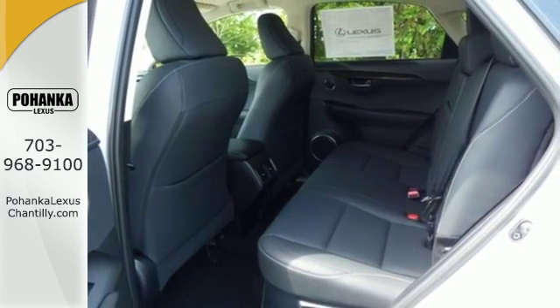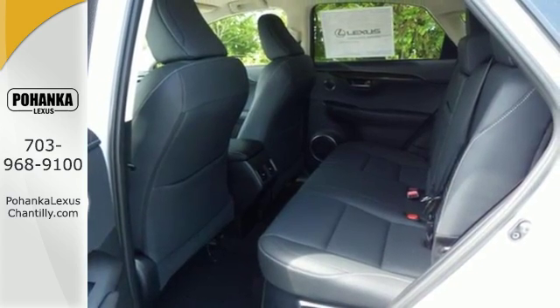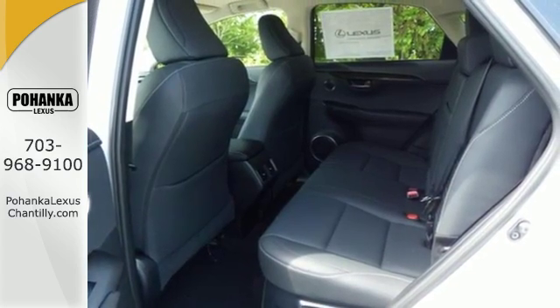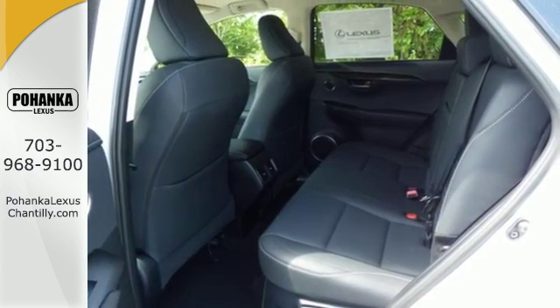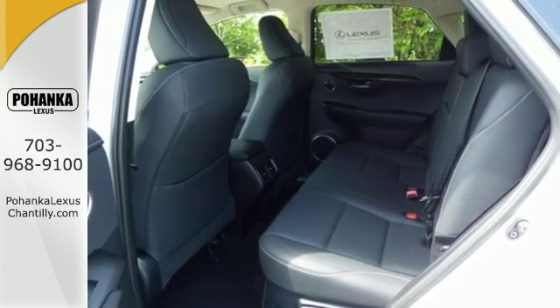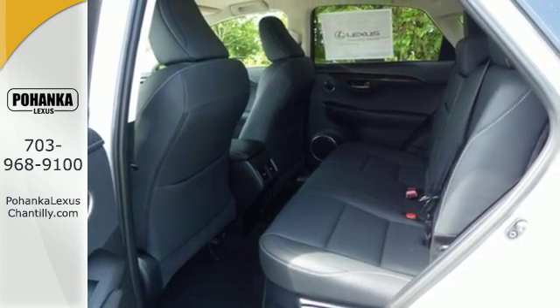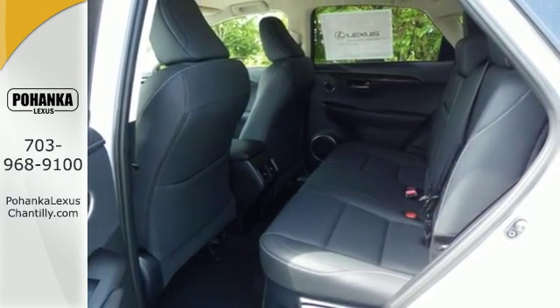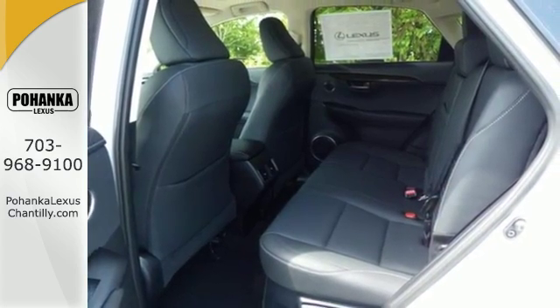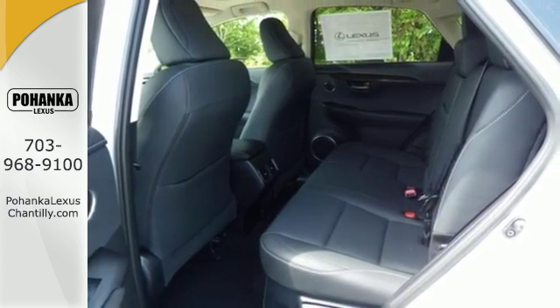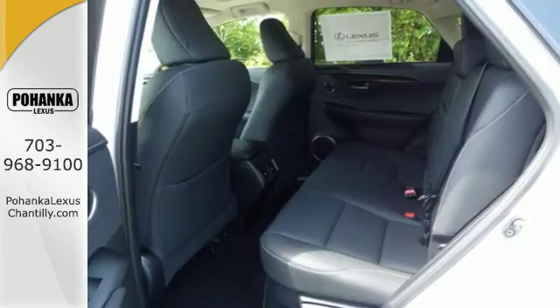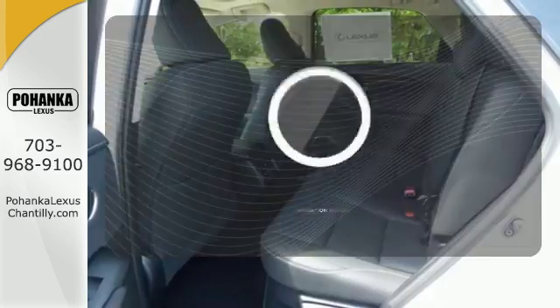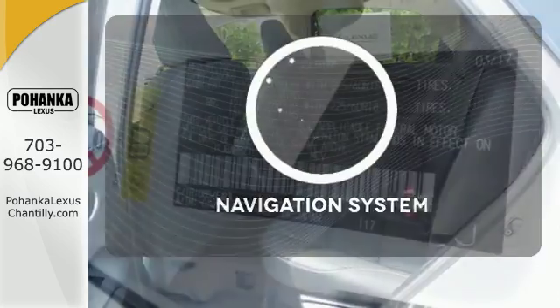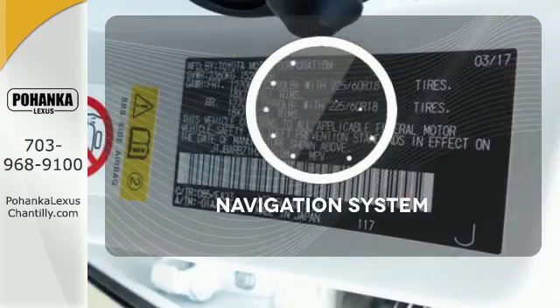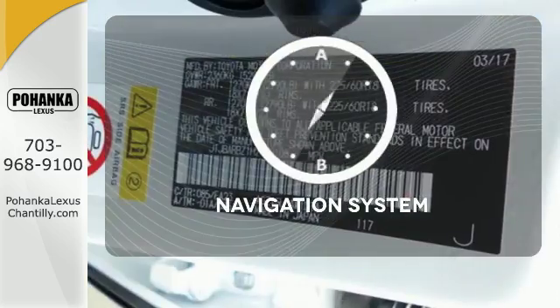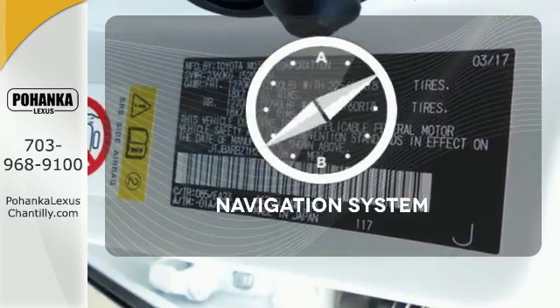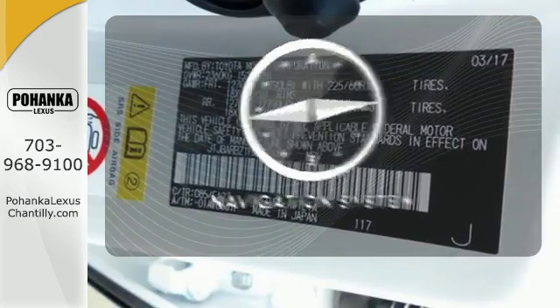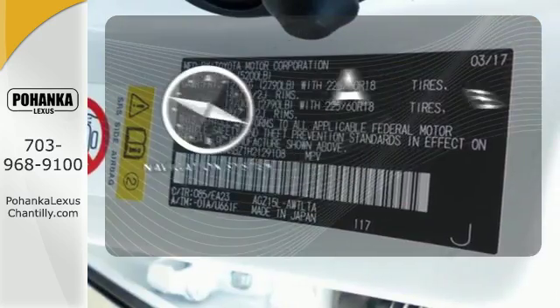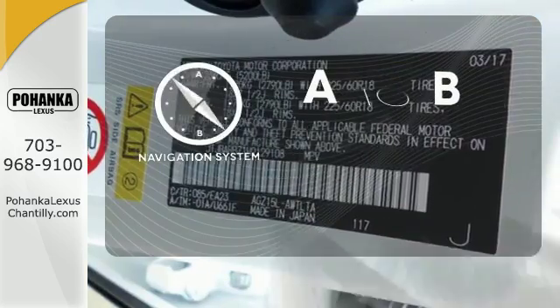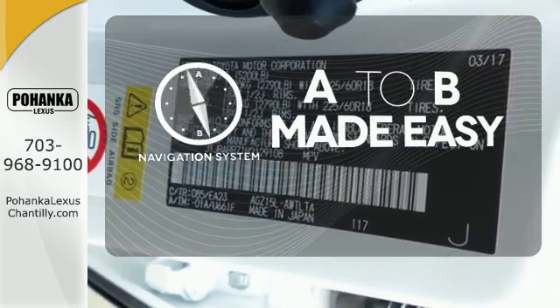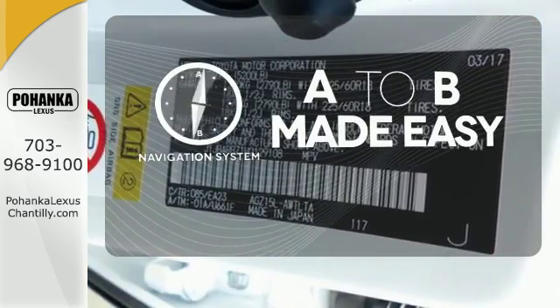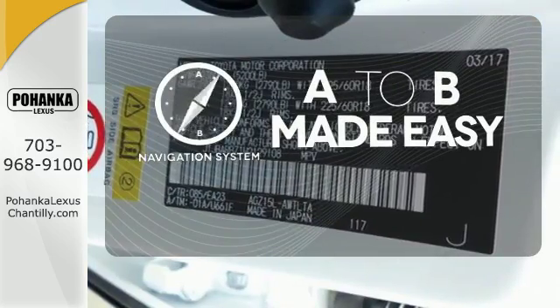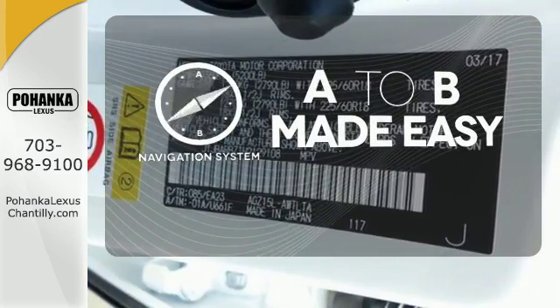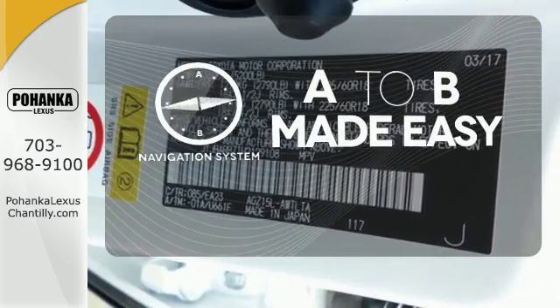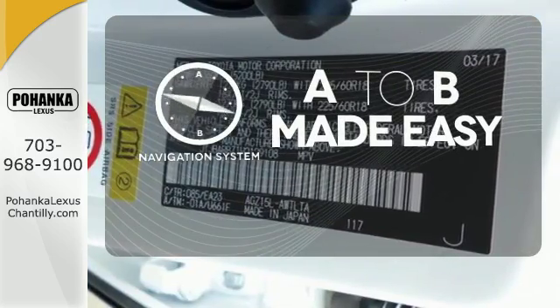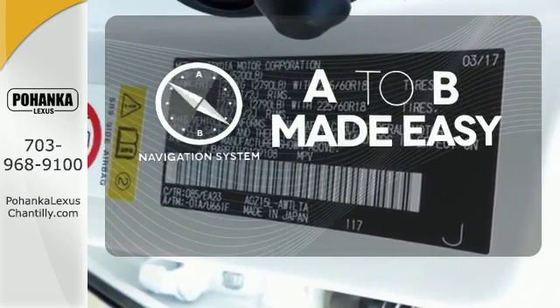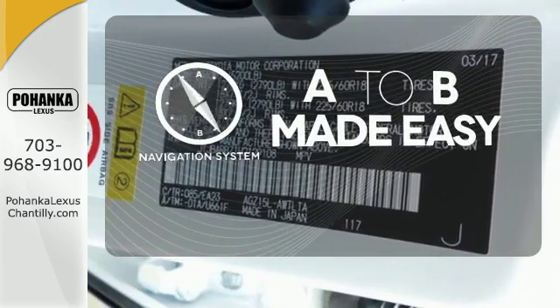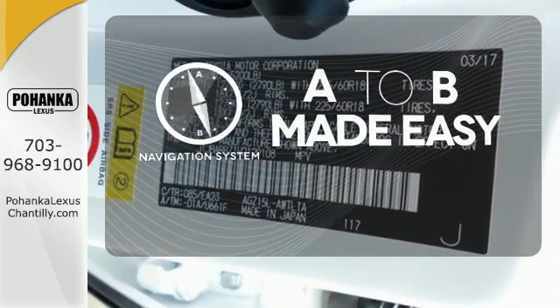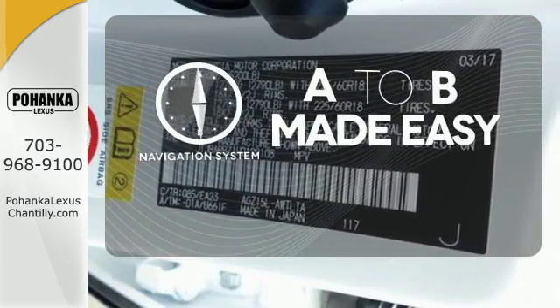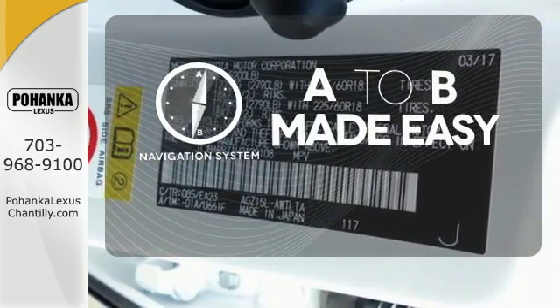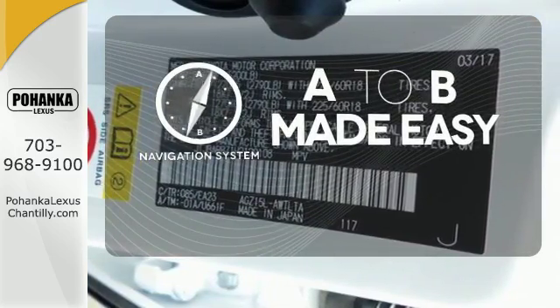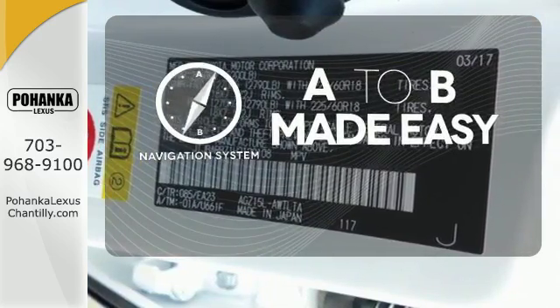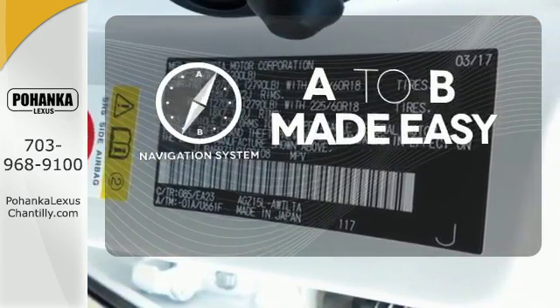Service Connect, and remote app. Never feel lost again with the navigation system.